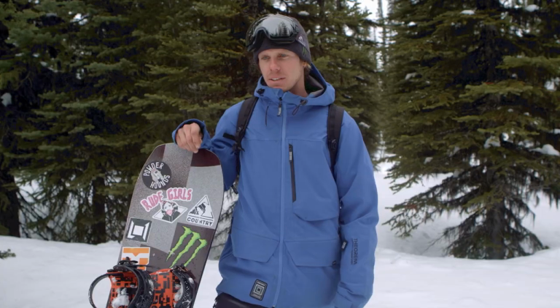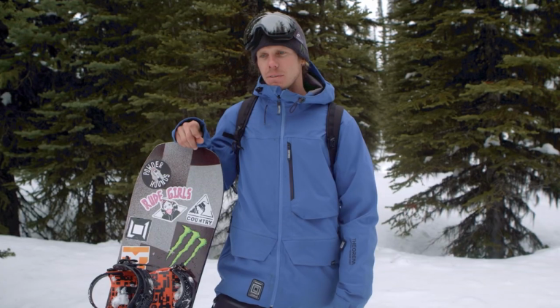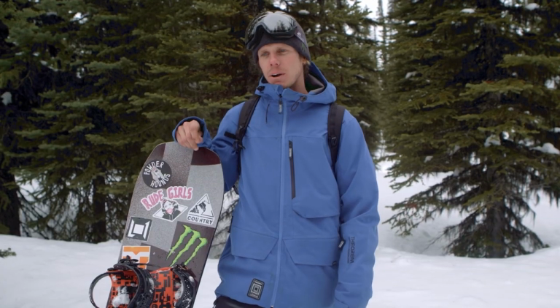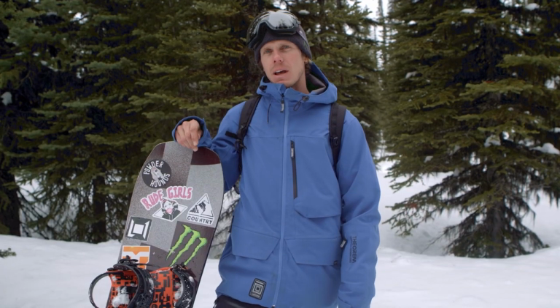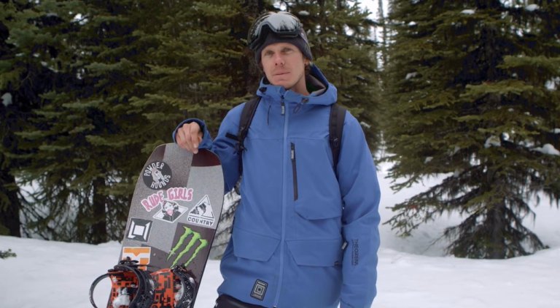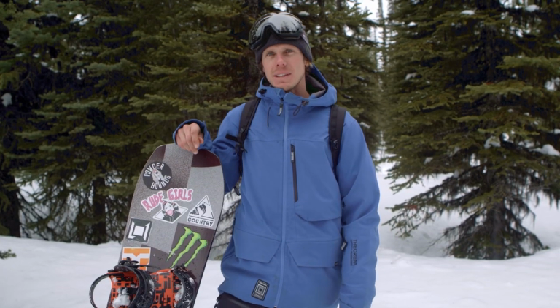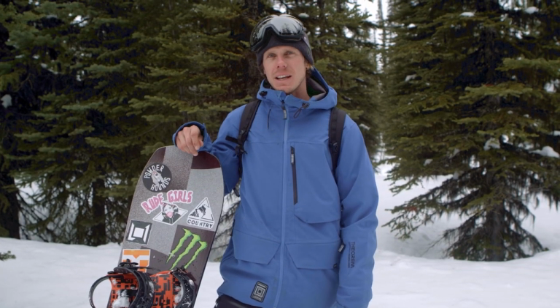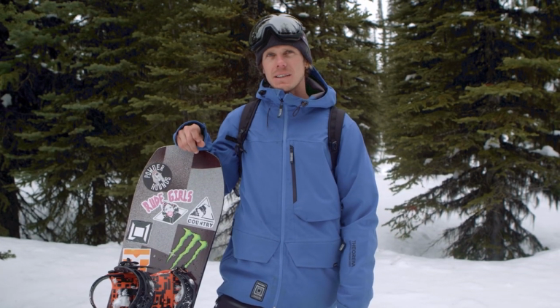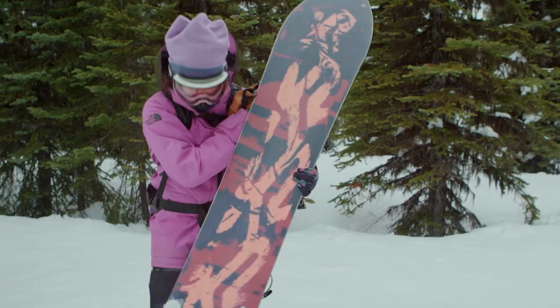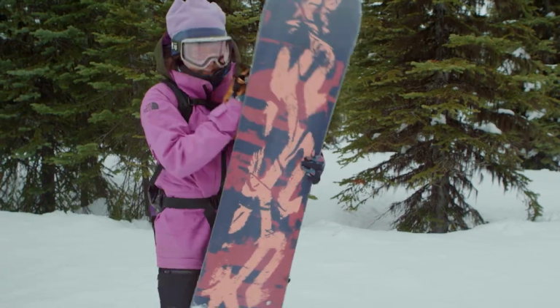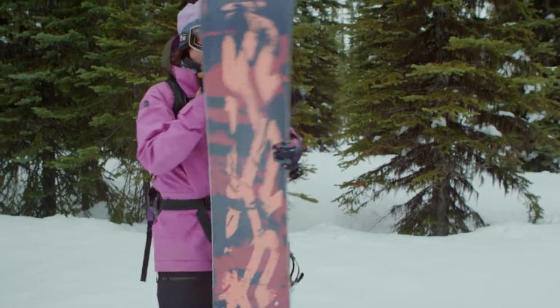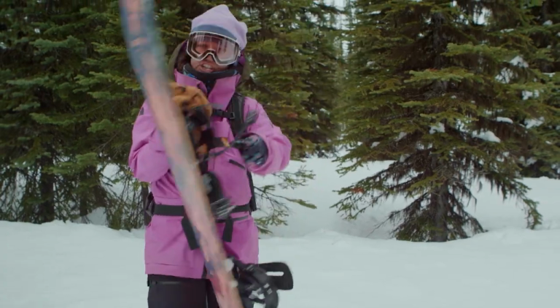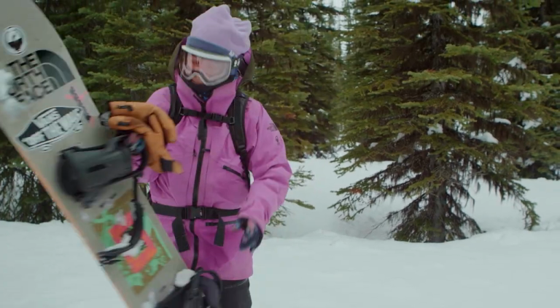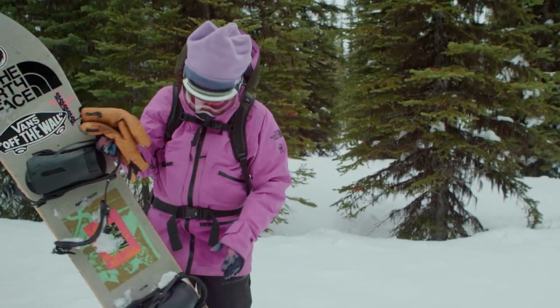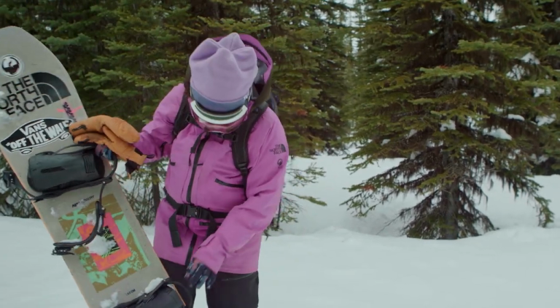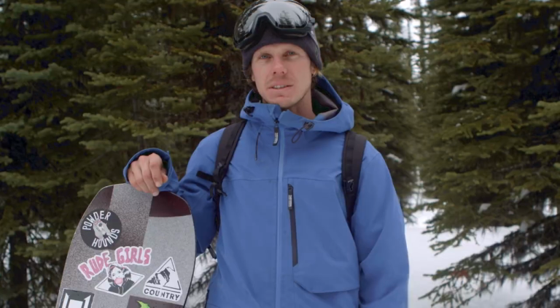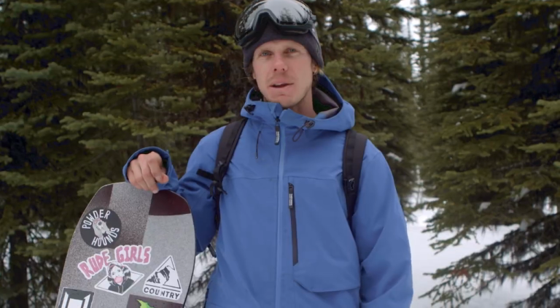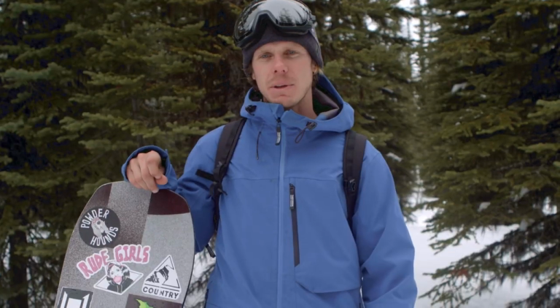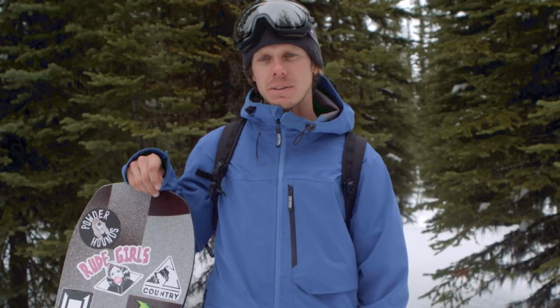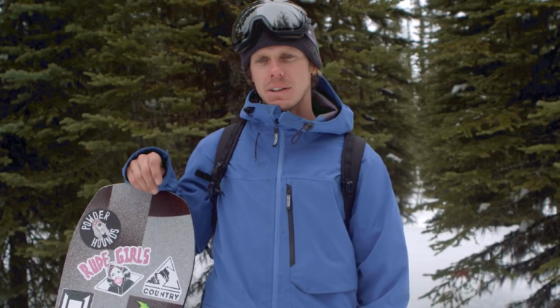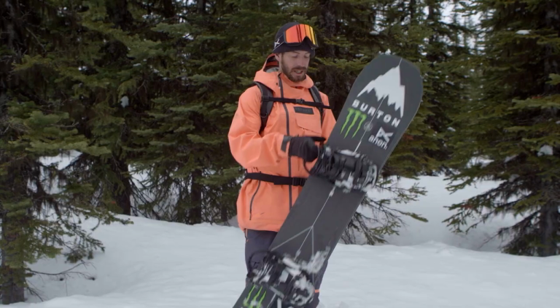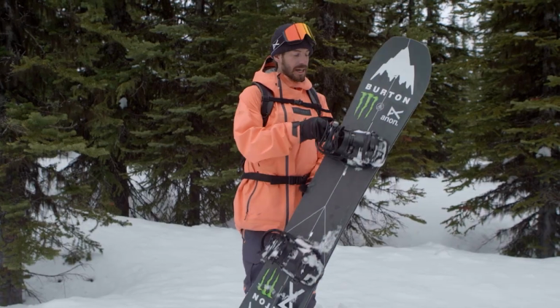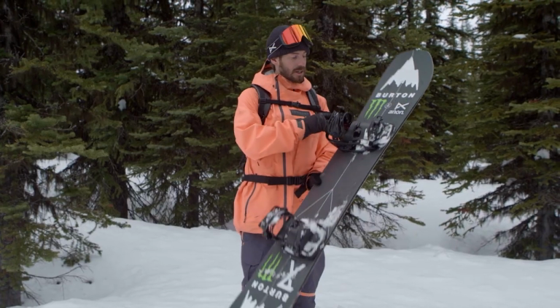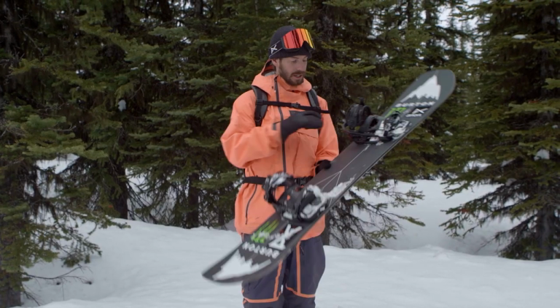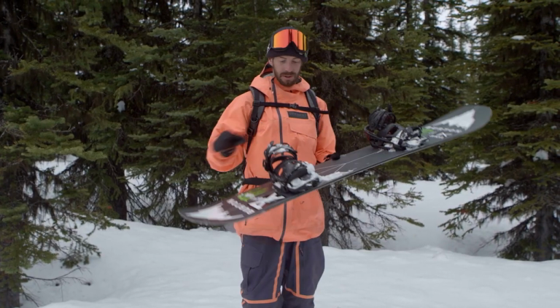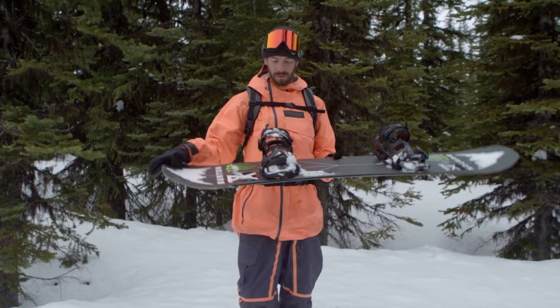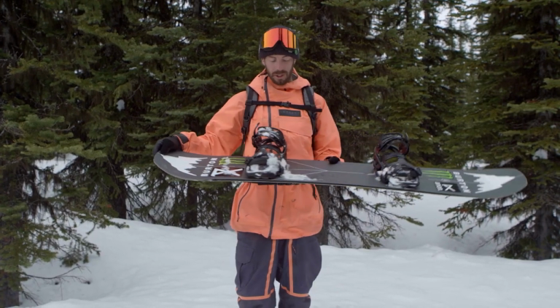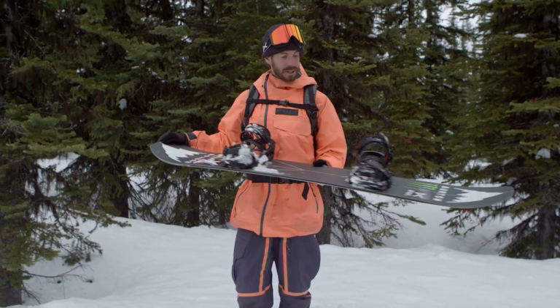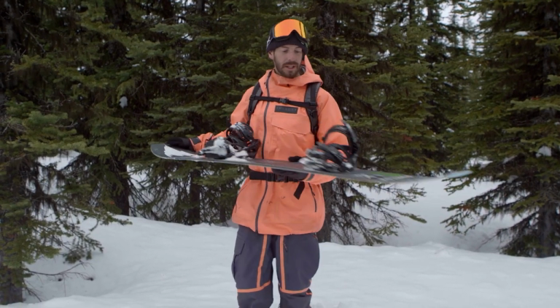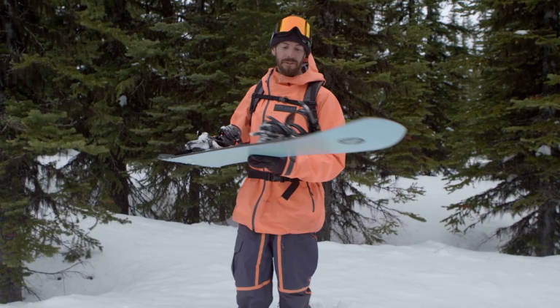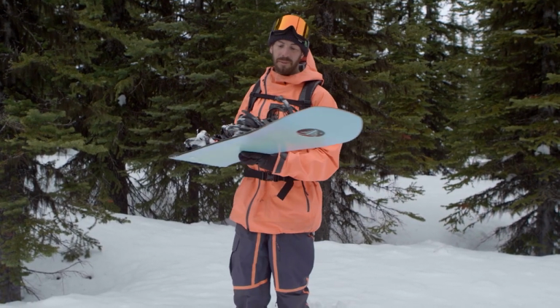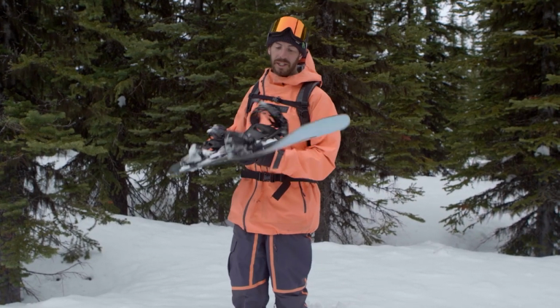It's good for park laps and side hits. I've just fallen in love with this board. Smashed pillows on it. The bindings are the workhorse in the line for me.